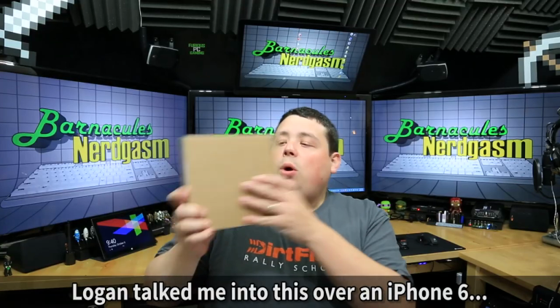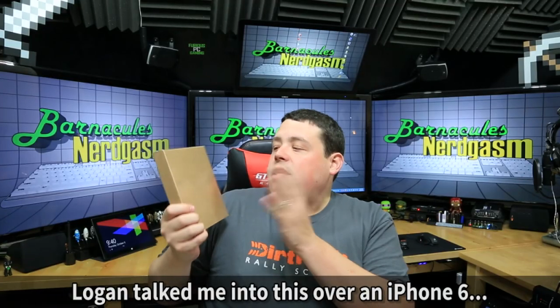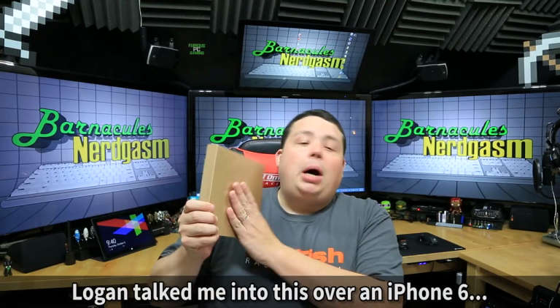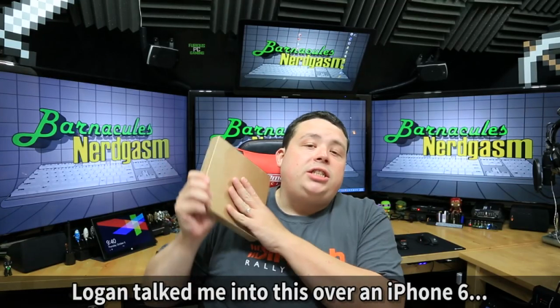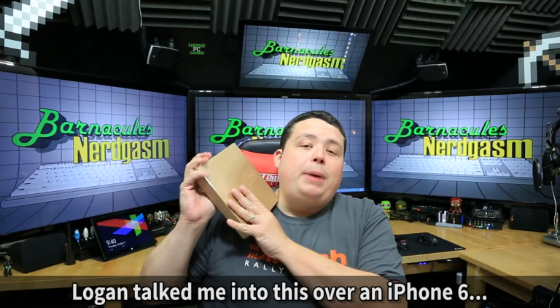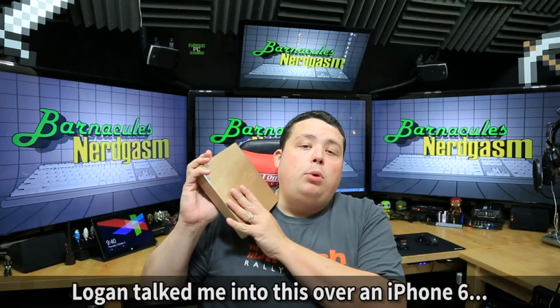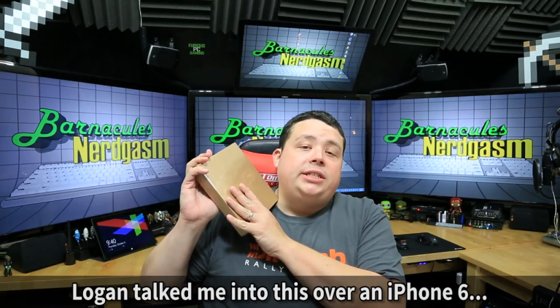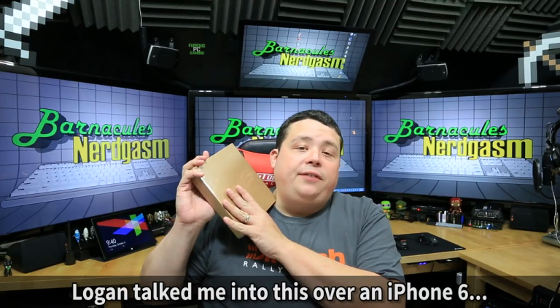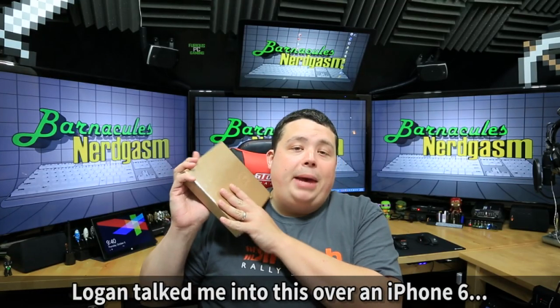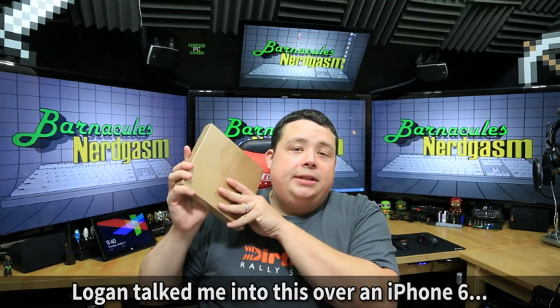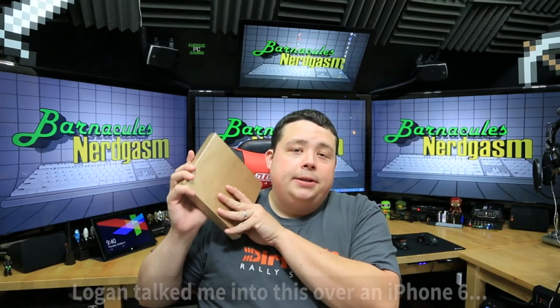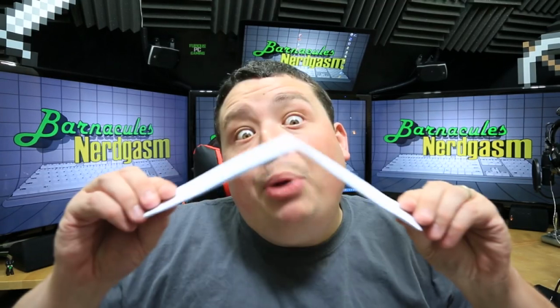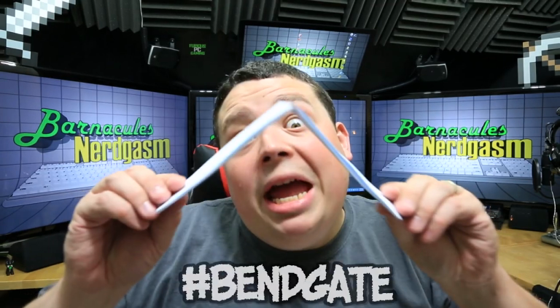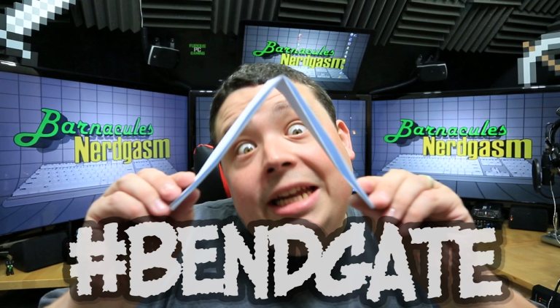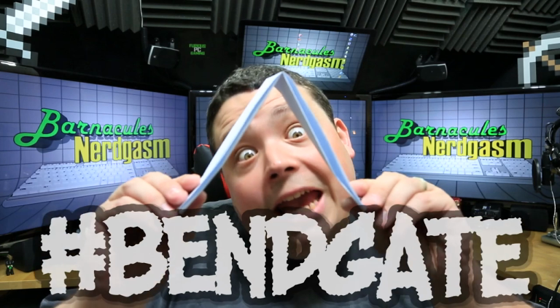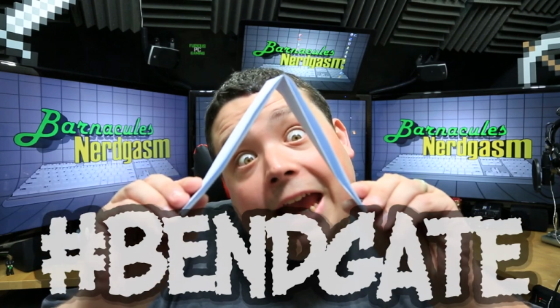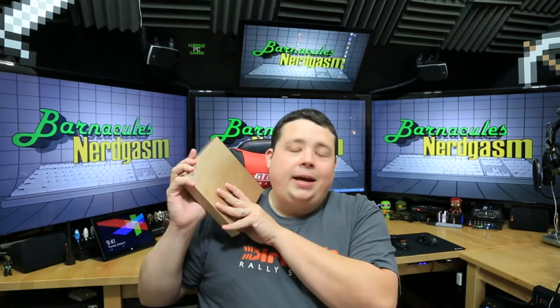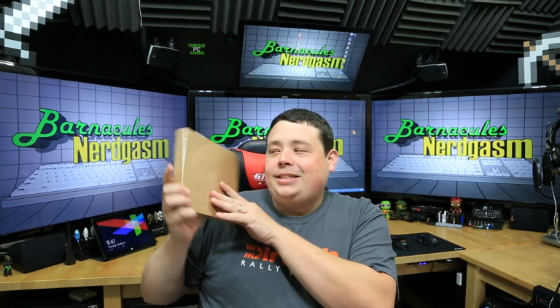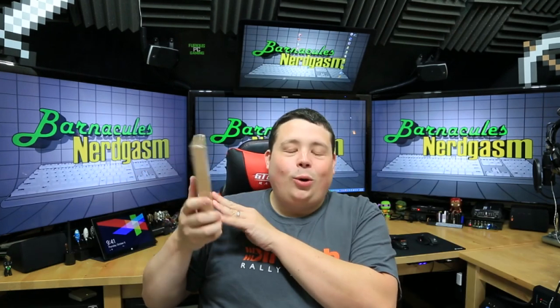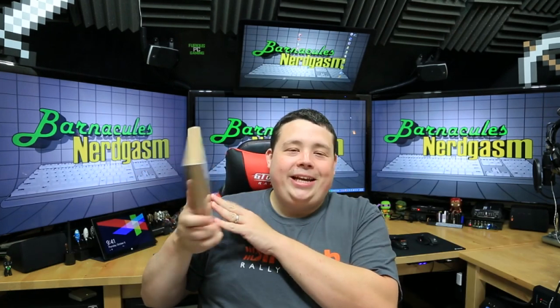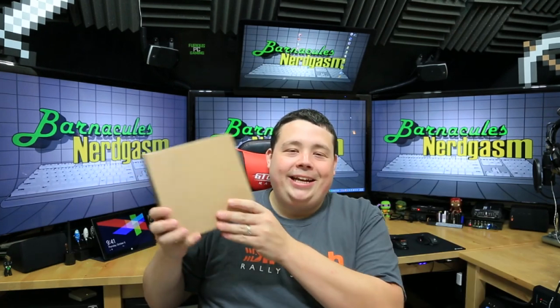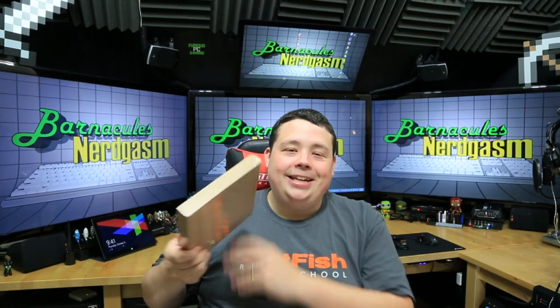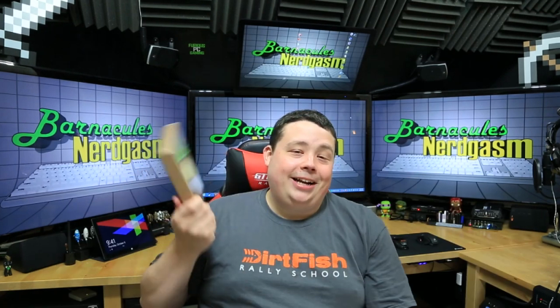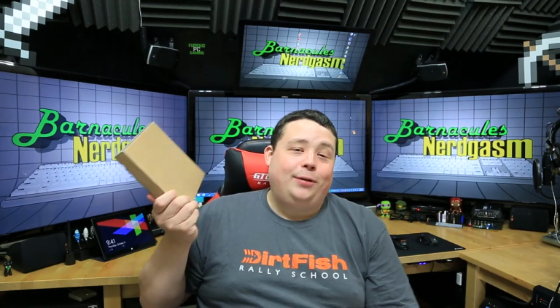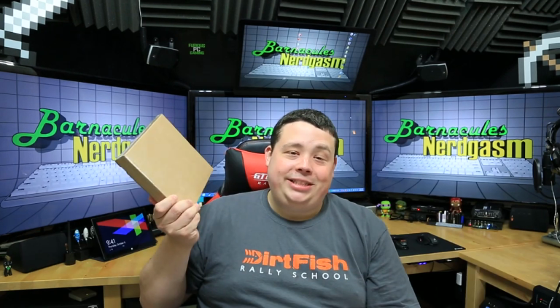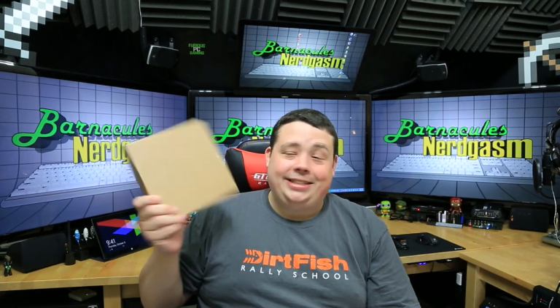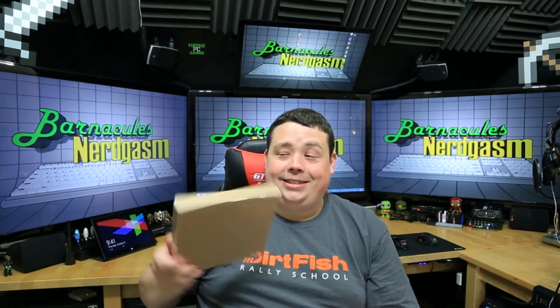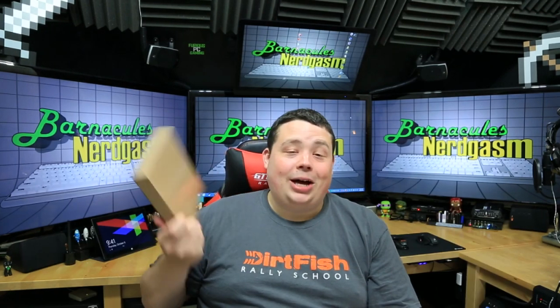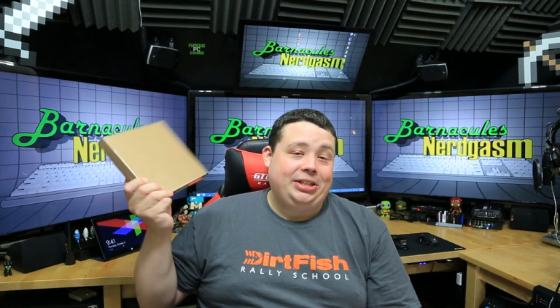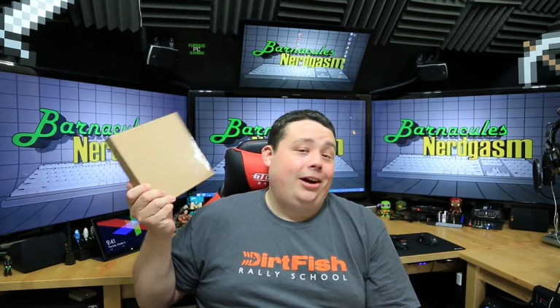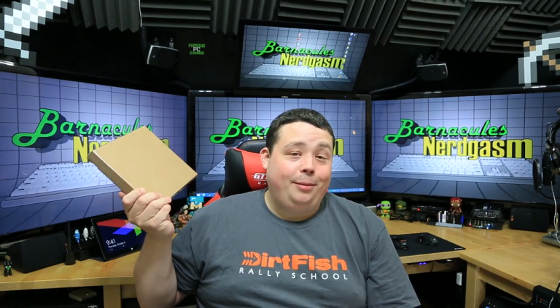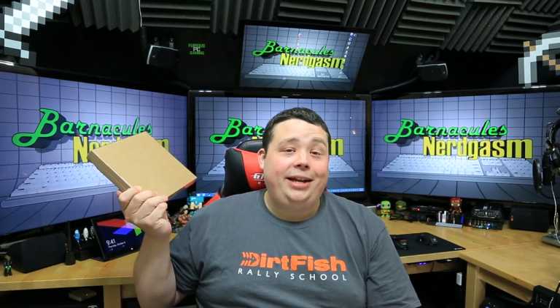Let's go ahead and unbox this bad boy and see if it bends. I'm totally kidding — it's not an iPhone 6, it's obviously not gonna bend.